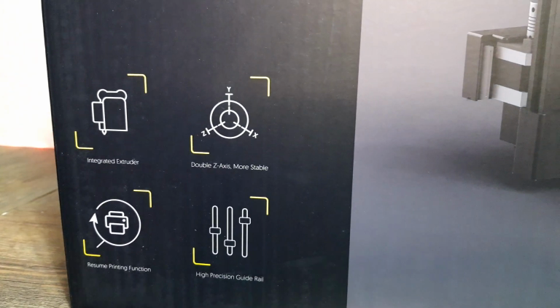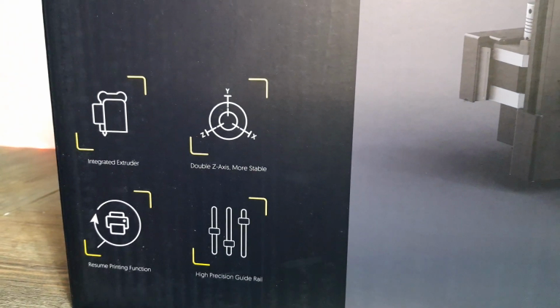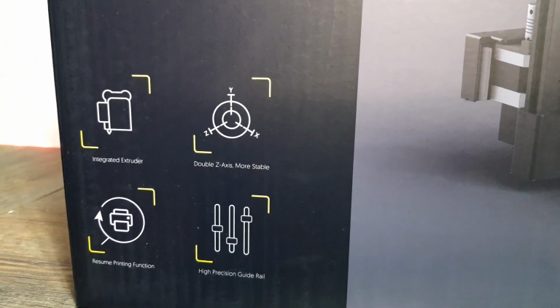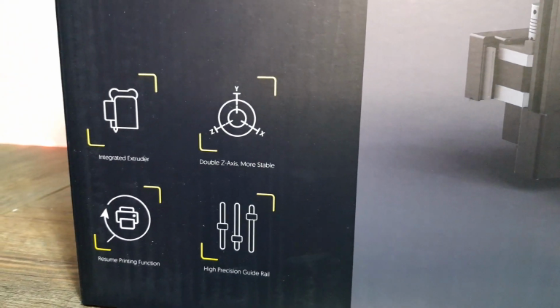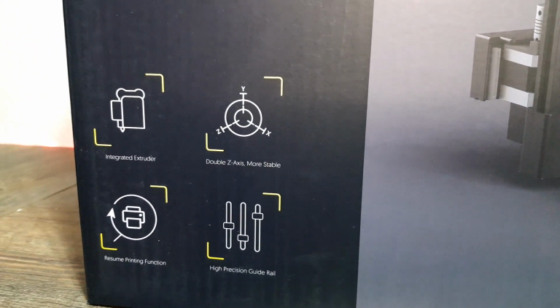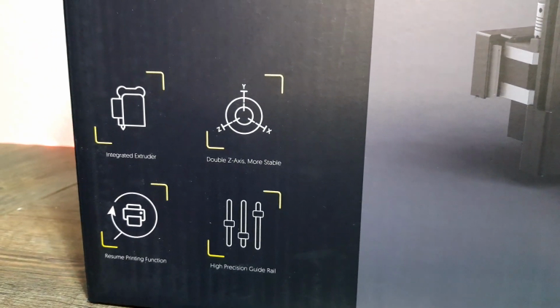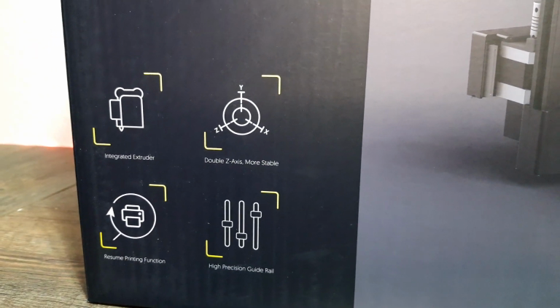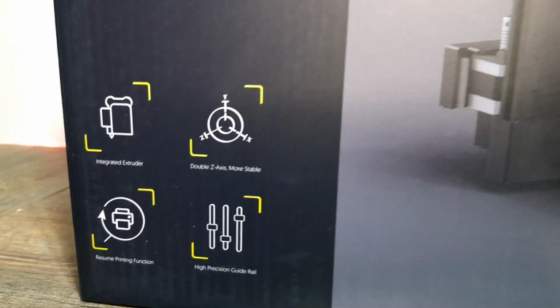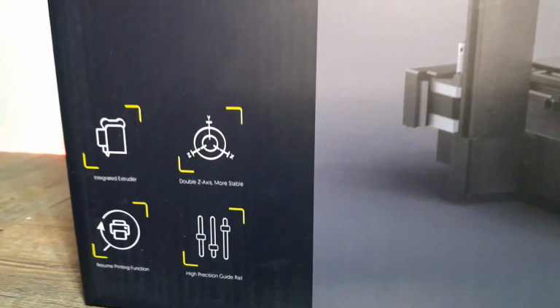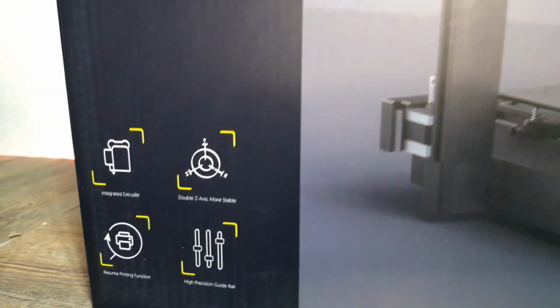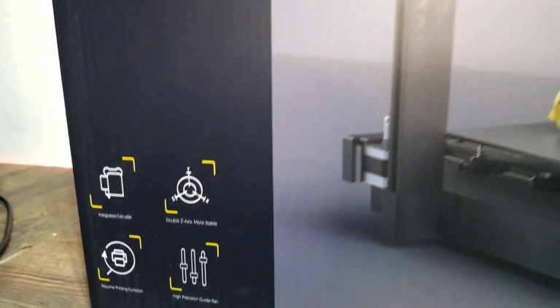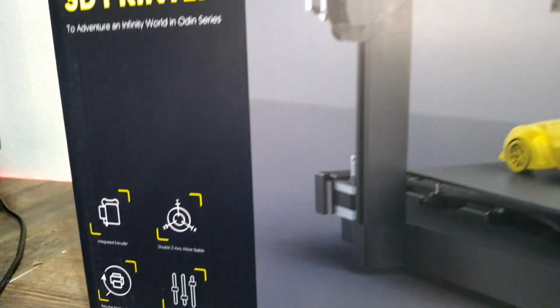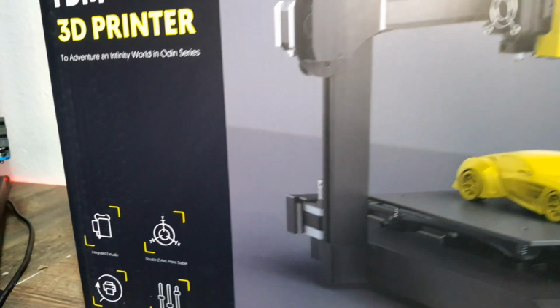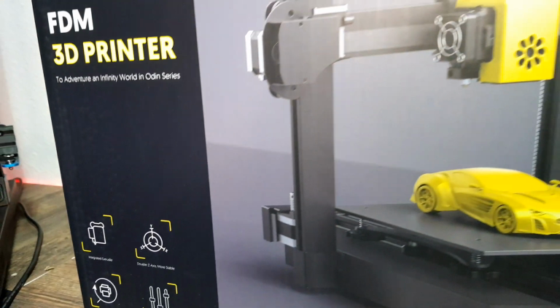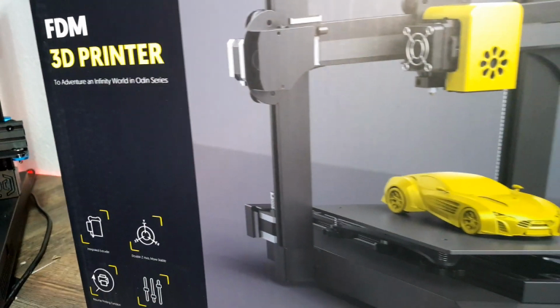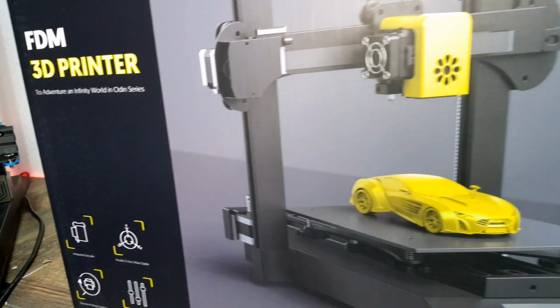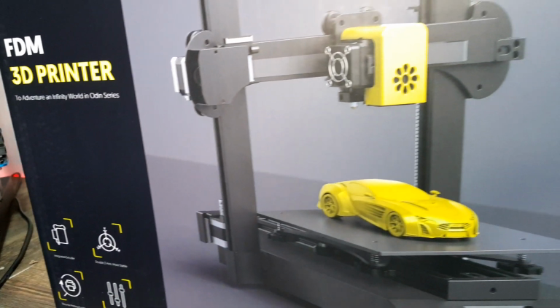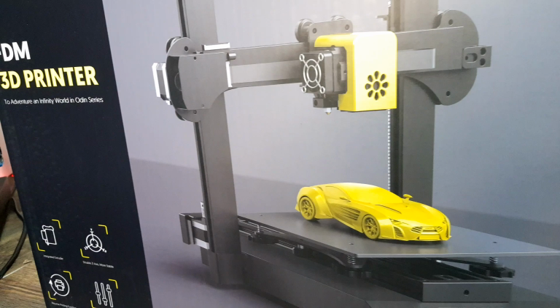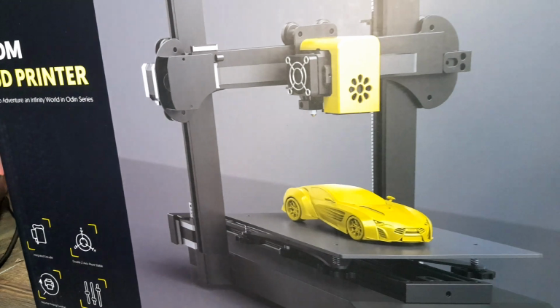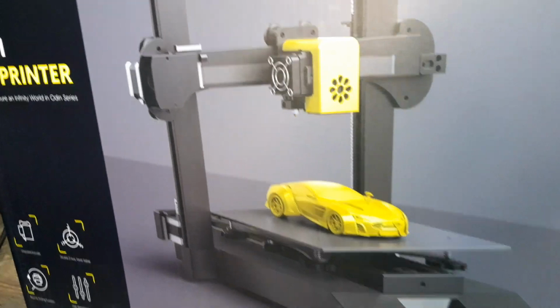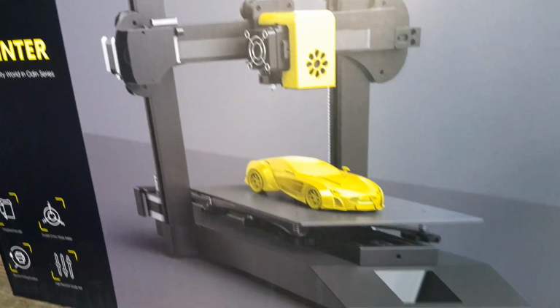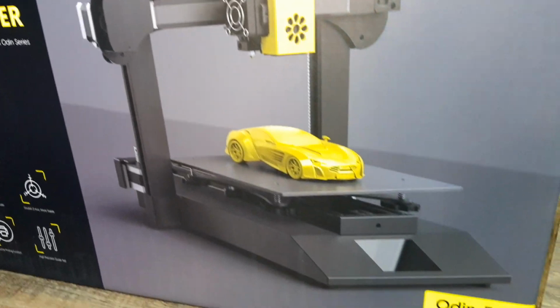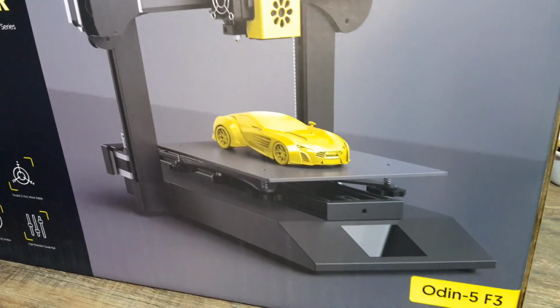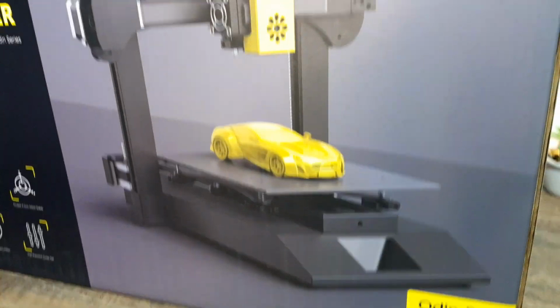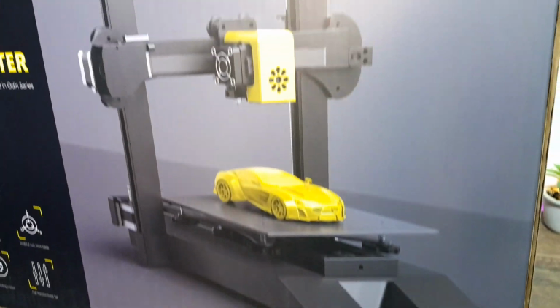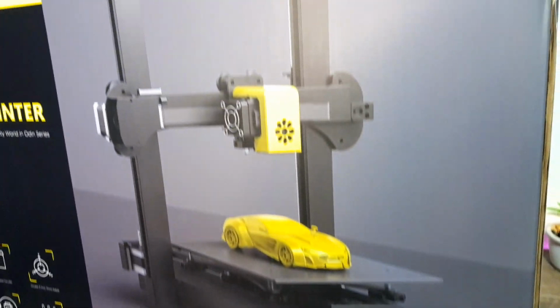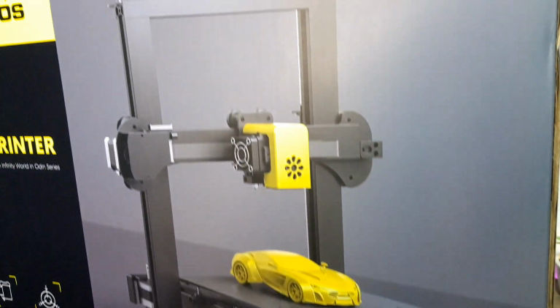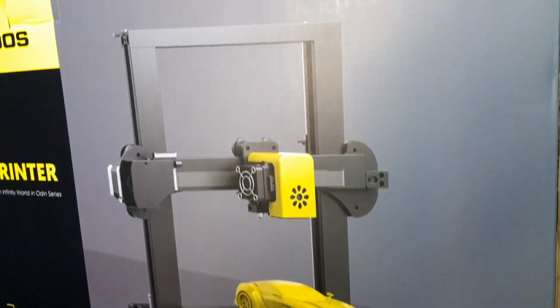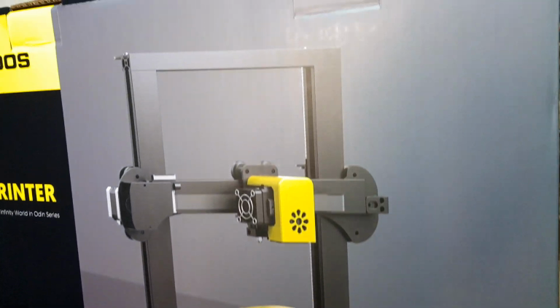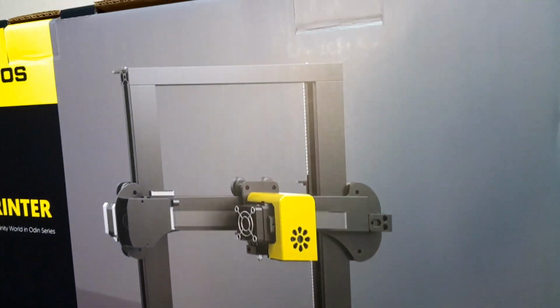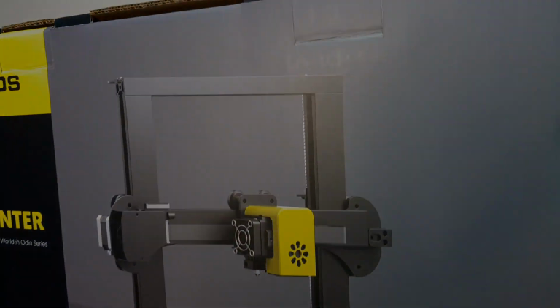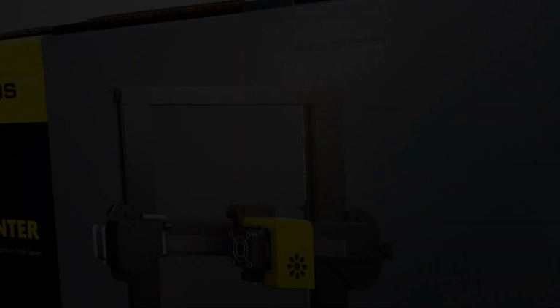But does it deliver good print results? We'll look at that in the course of the review. Let's look at the specifications first.